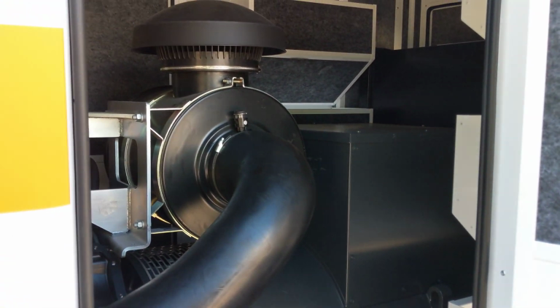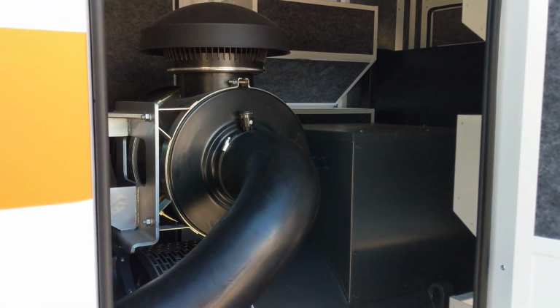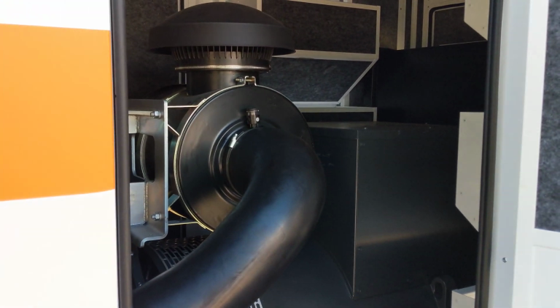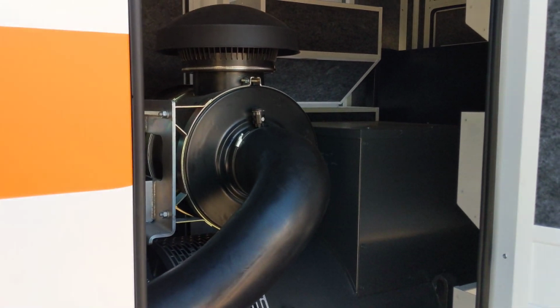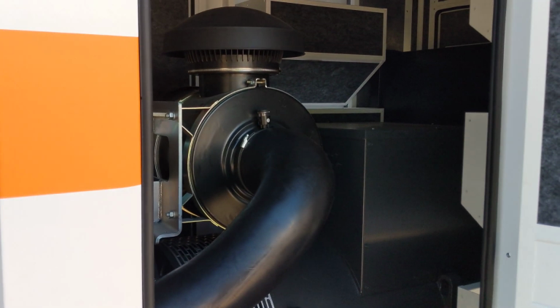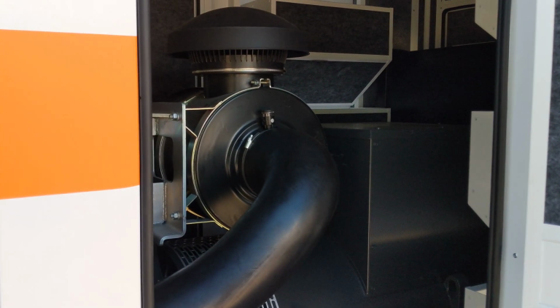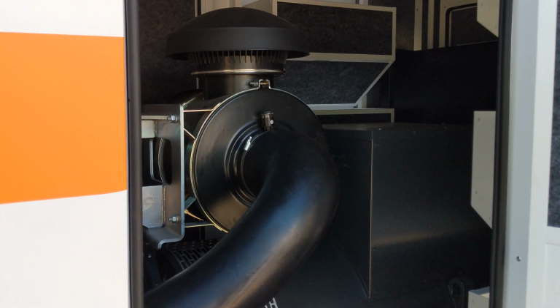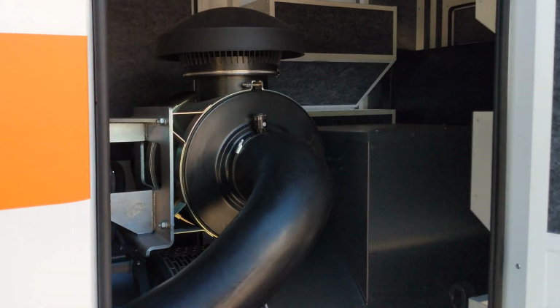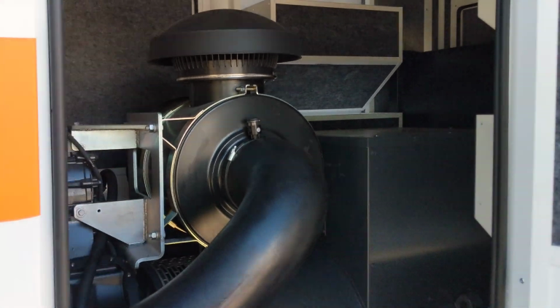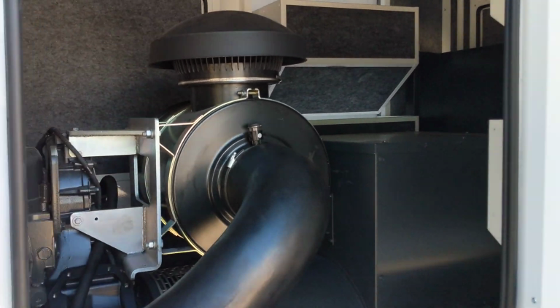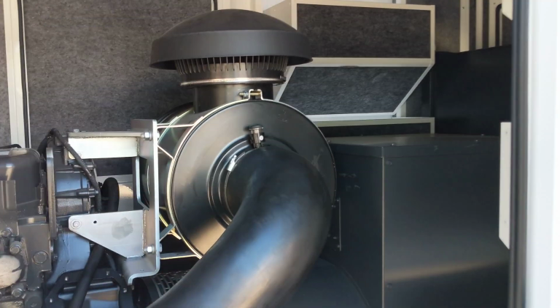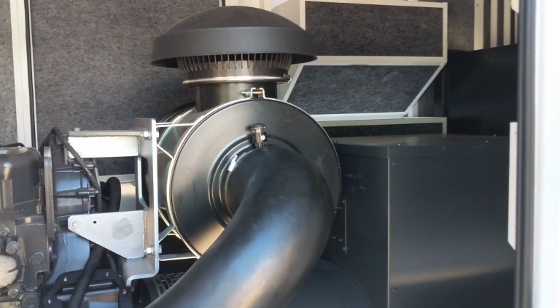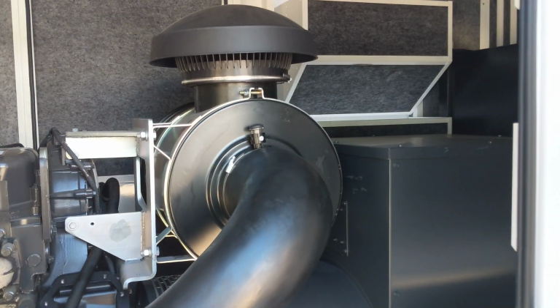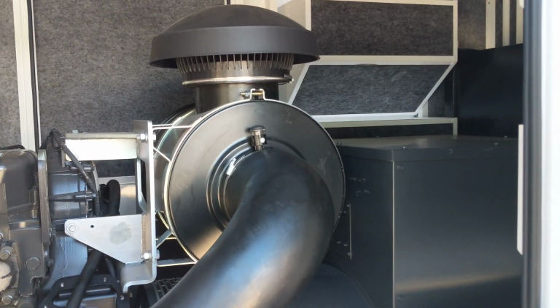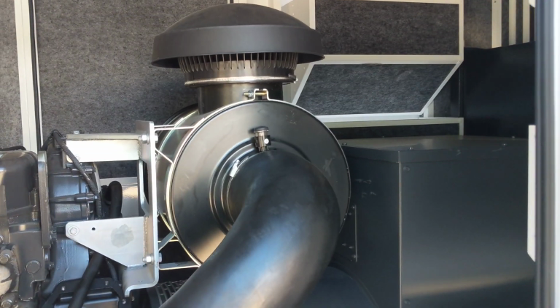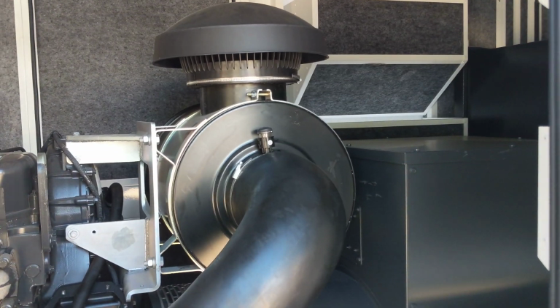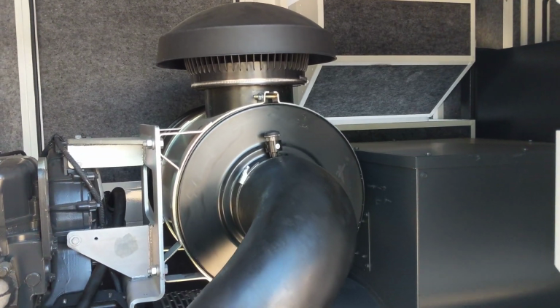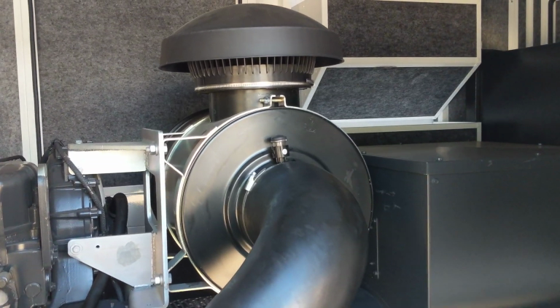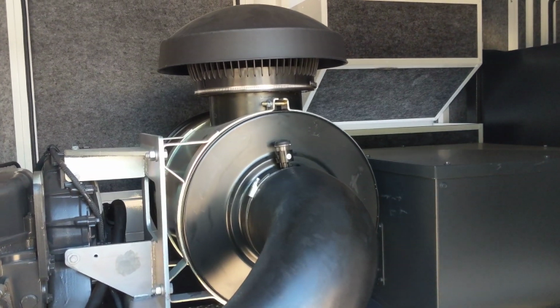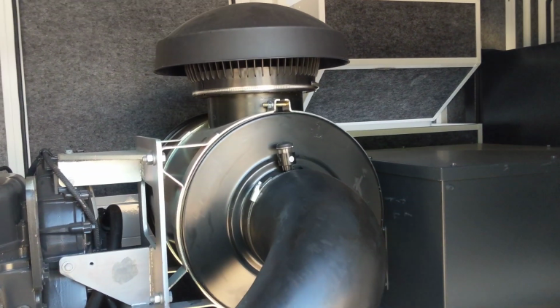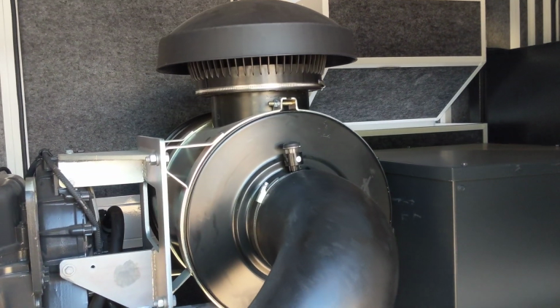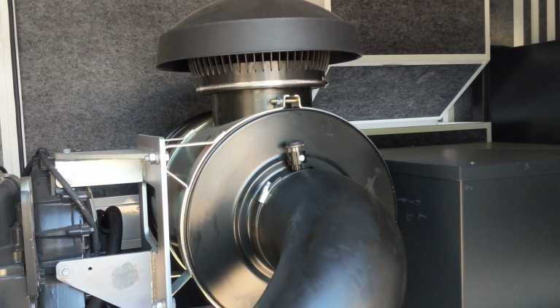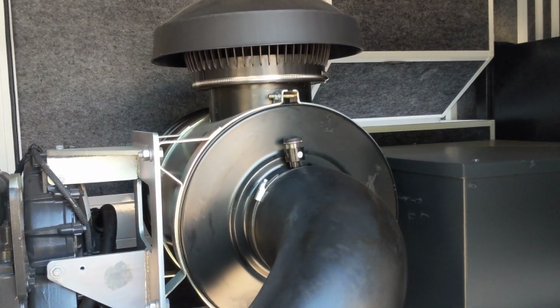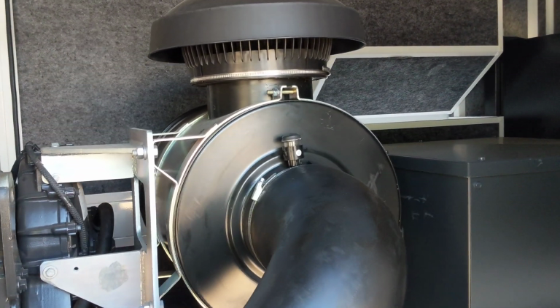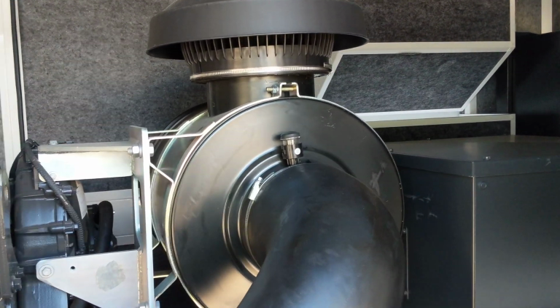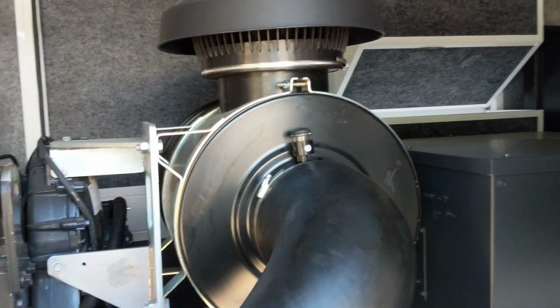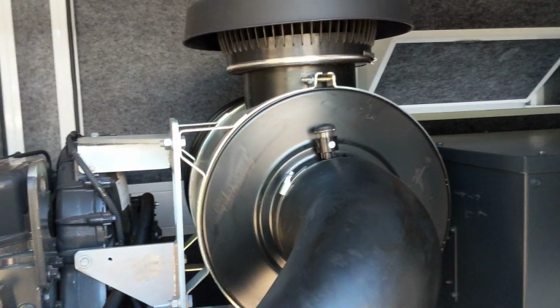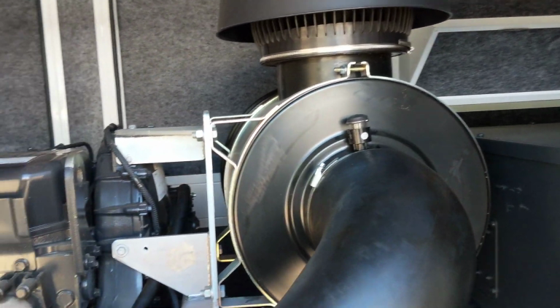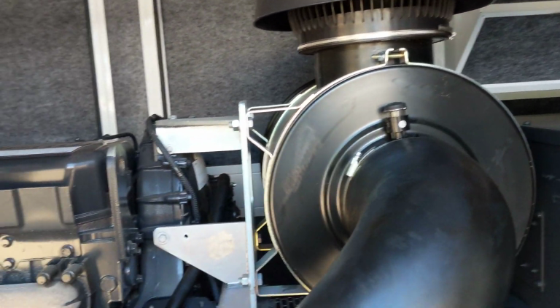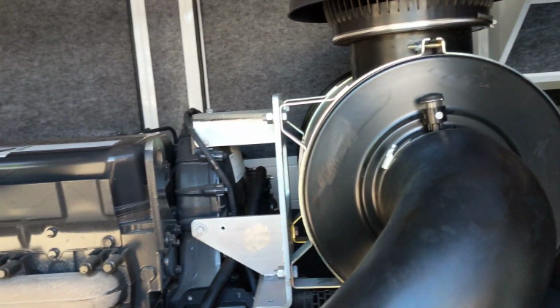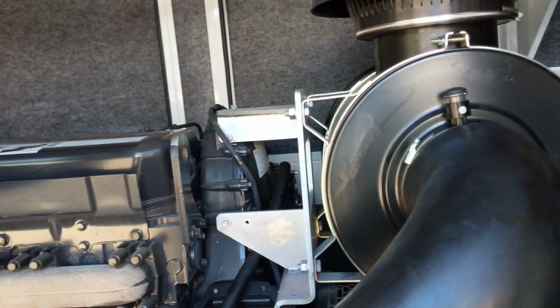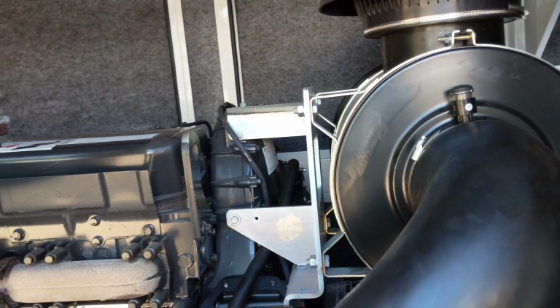You can see the double element air filter, which is perfect for our dusty climates here in Australia.